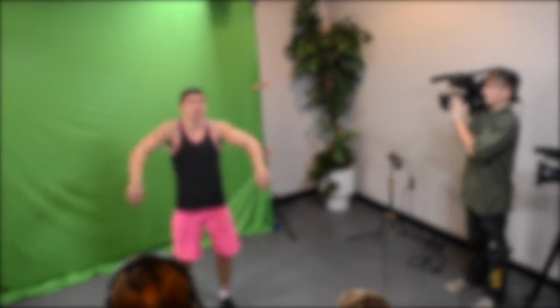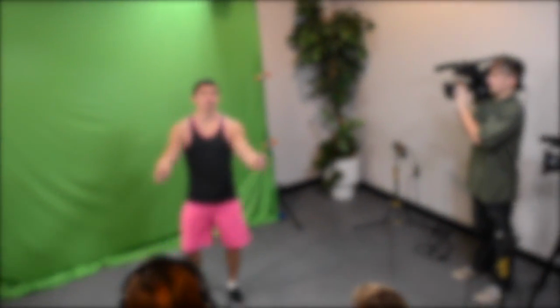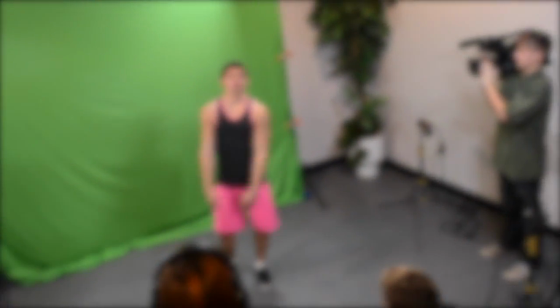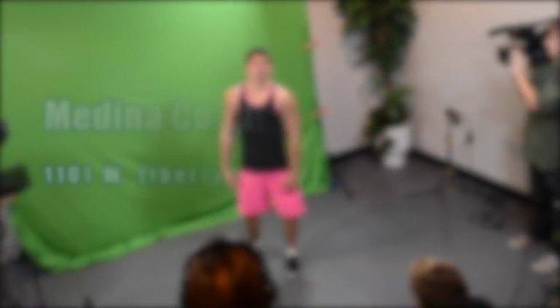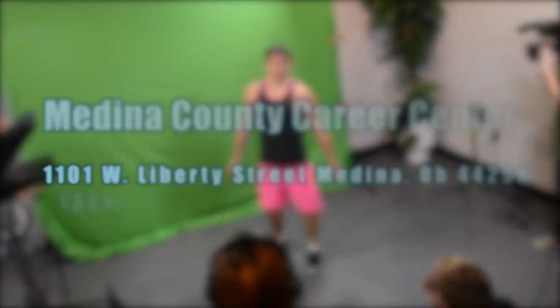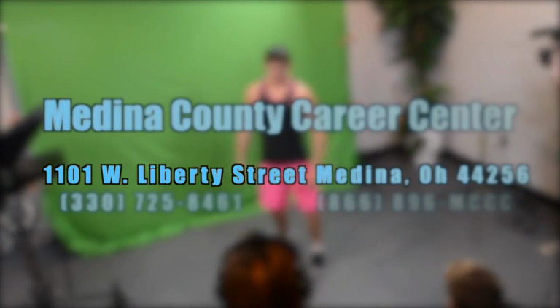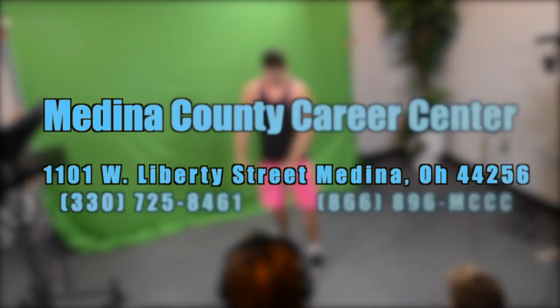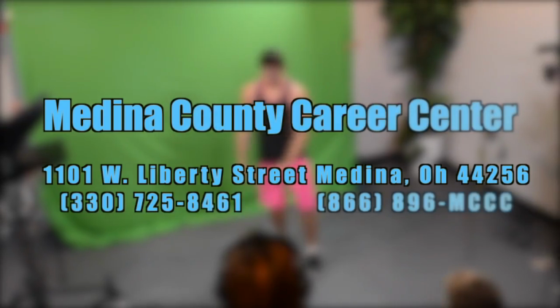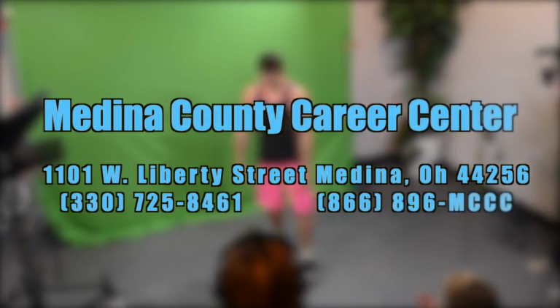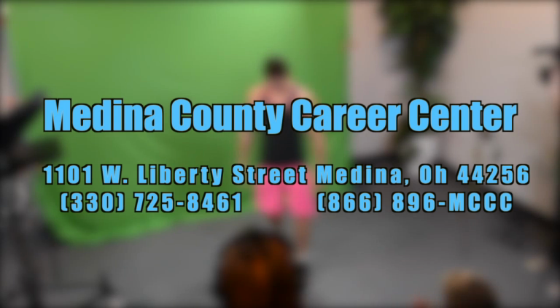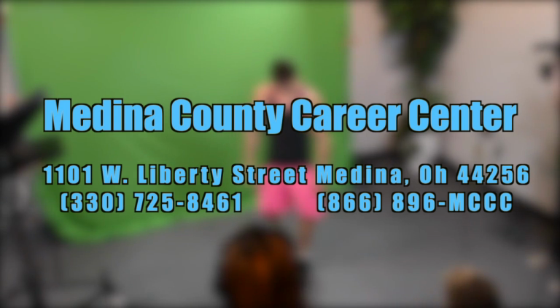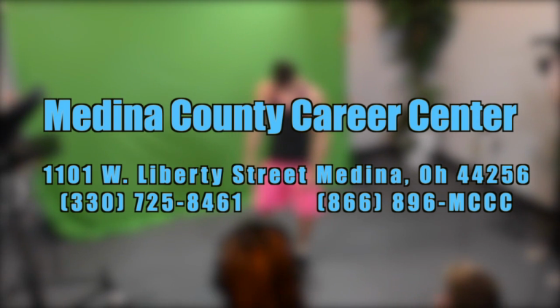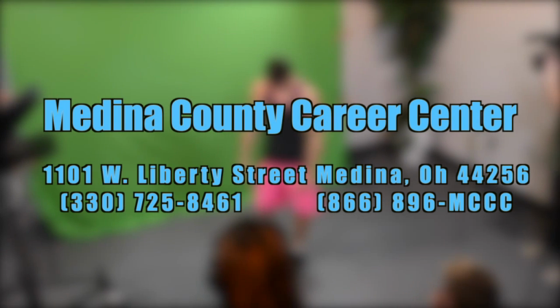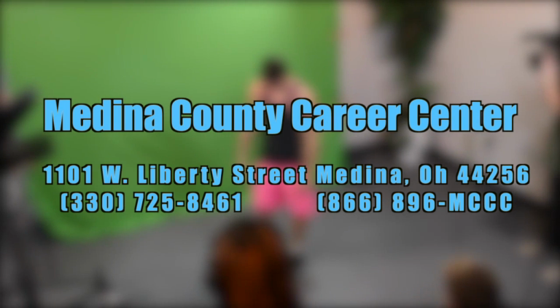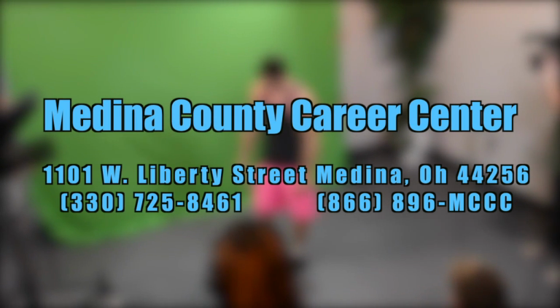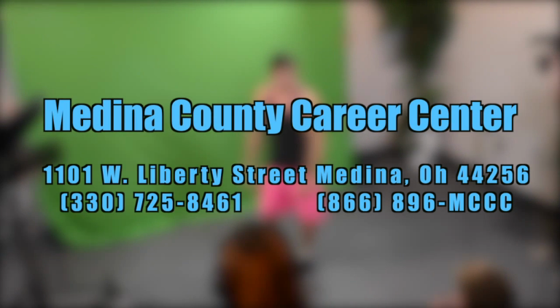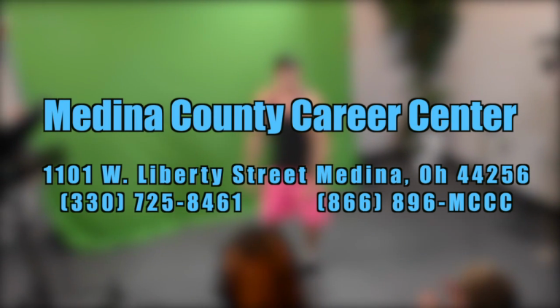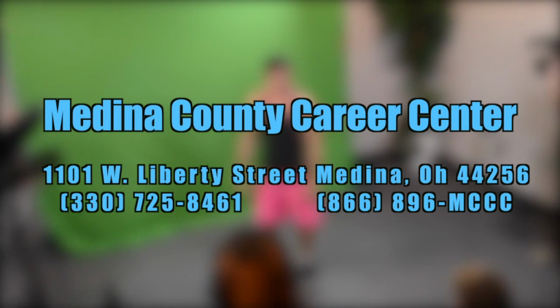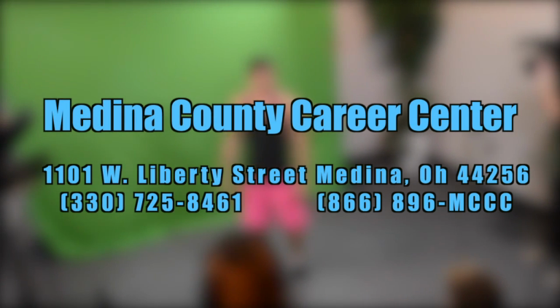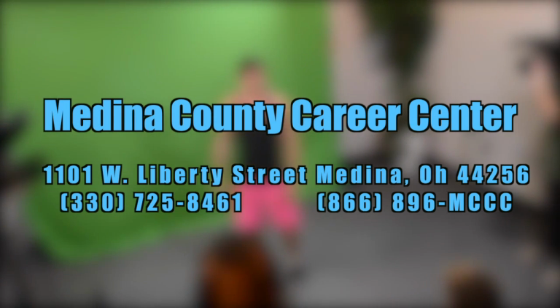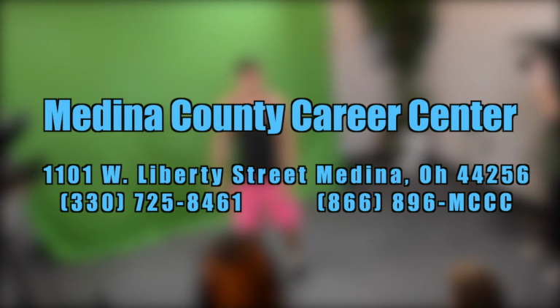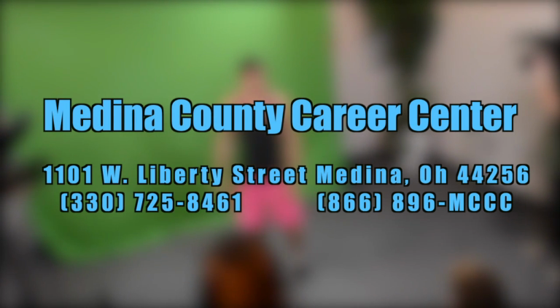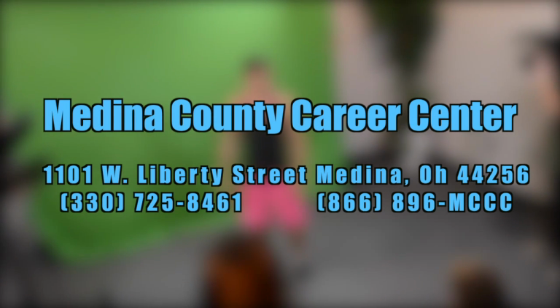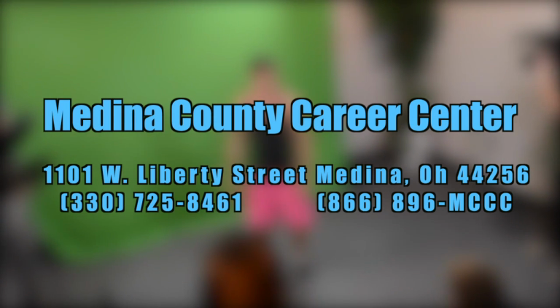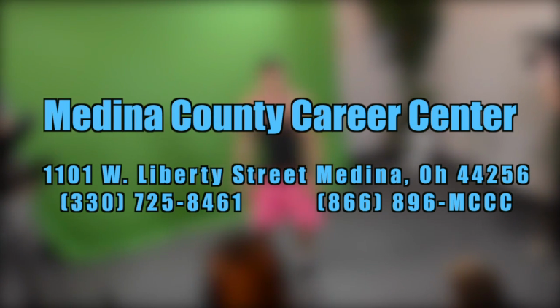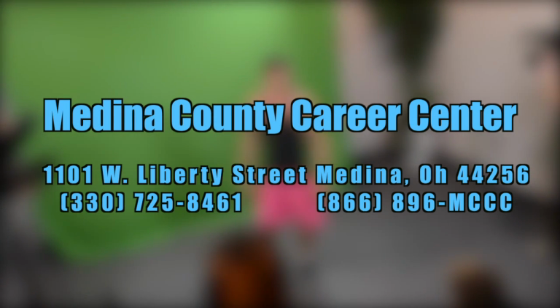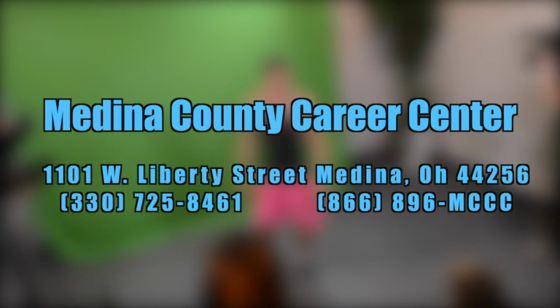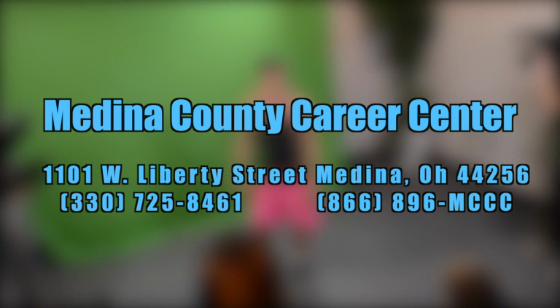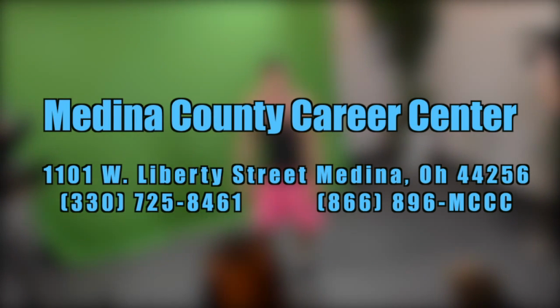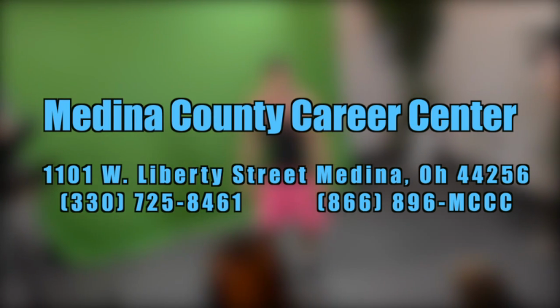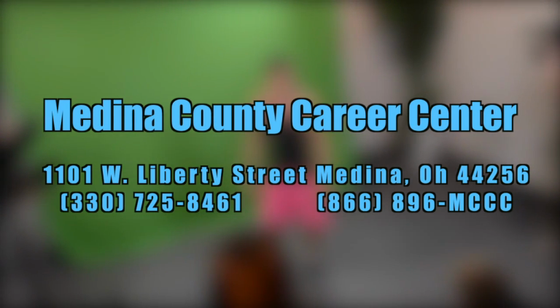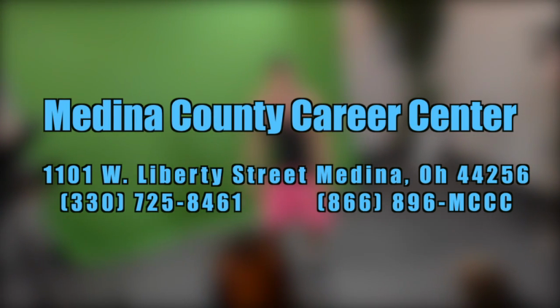Now, three, two, one. Action. Hello, sophomores. I'm here to tell you about VMI.